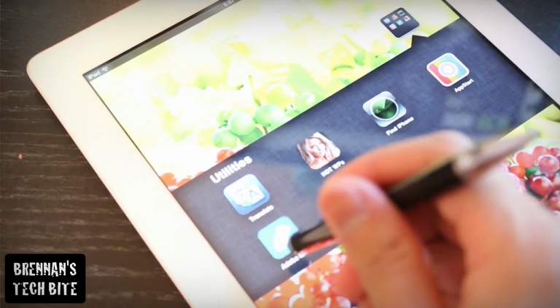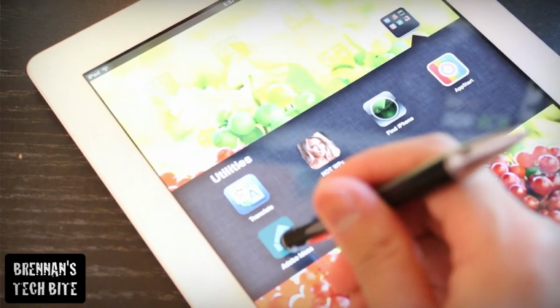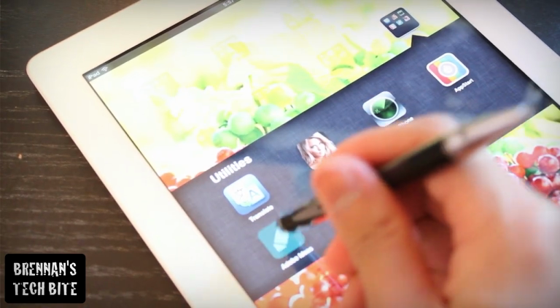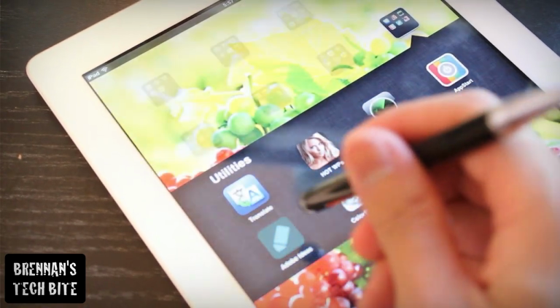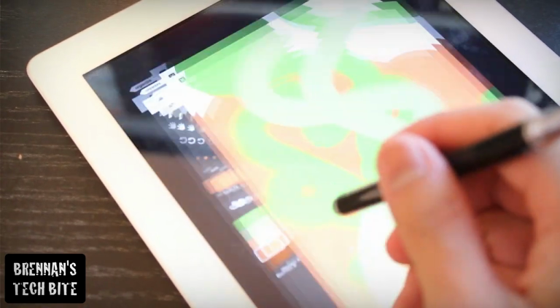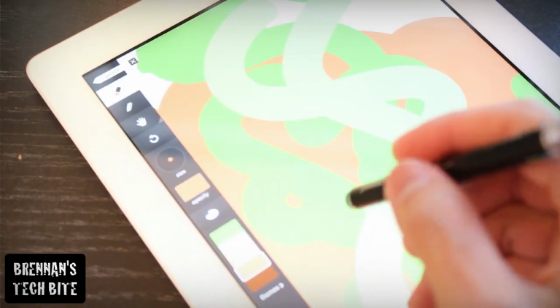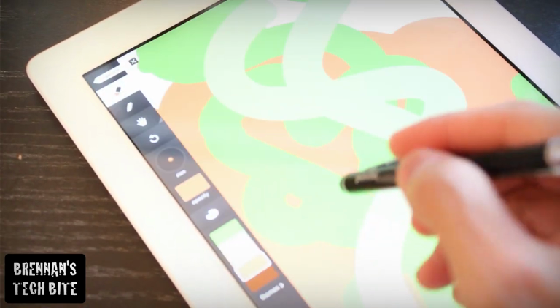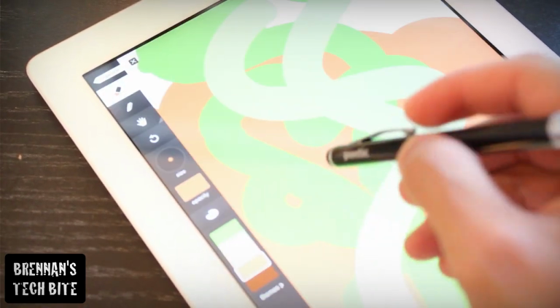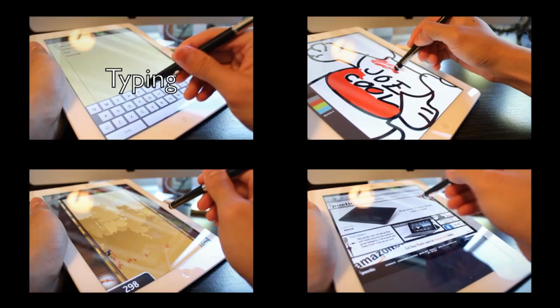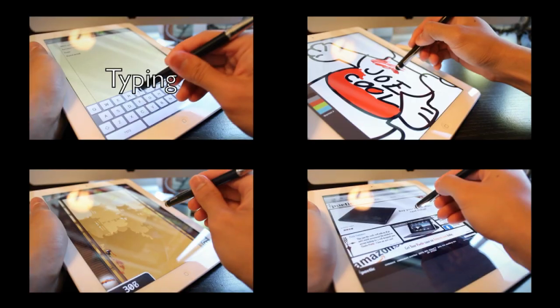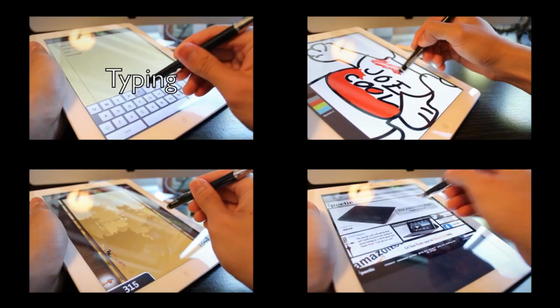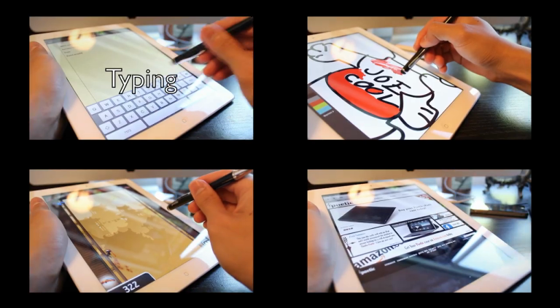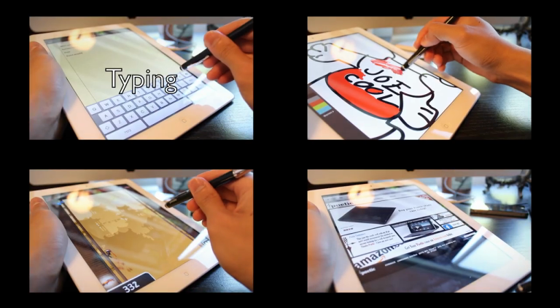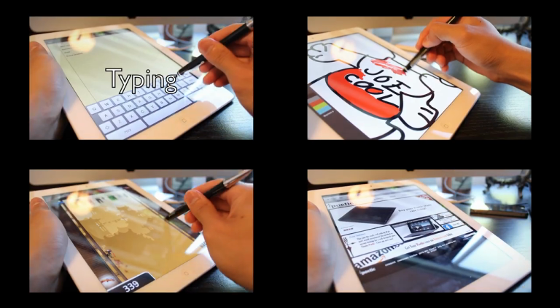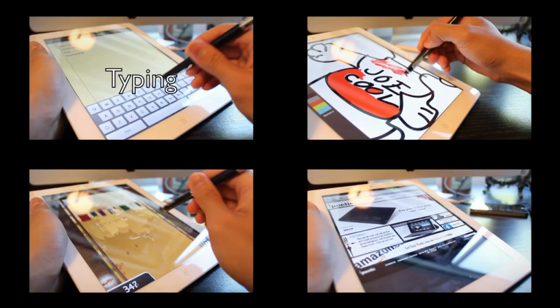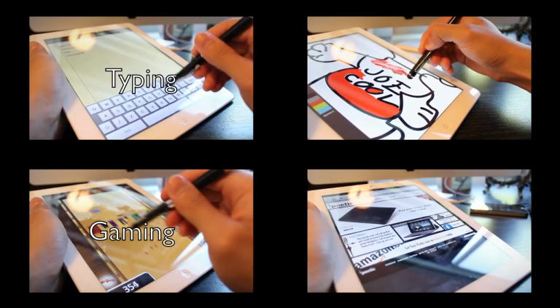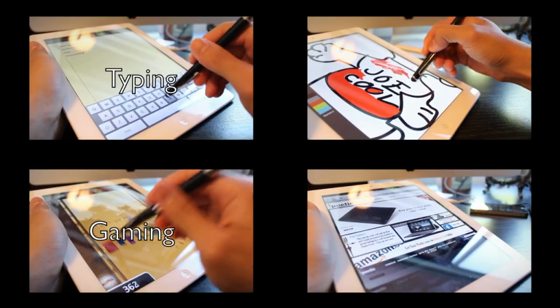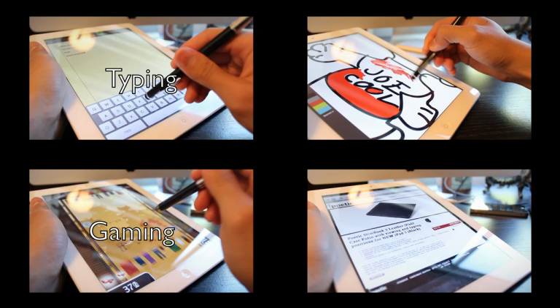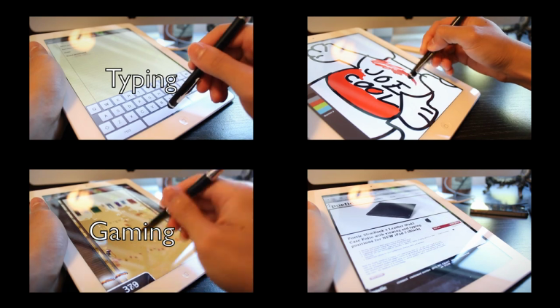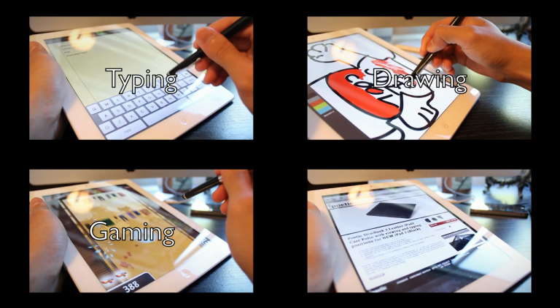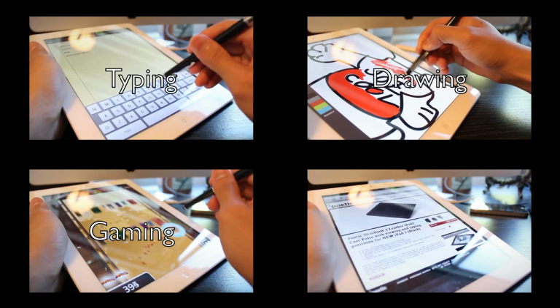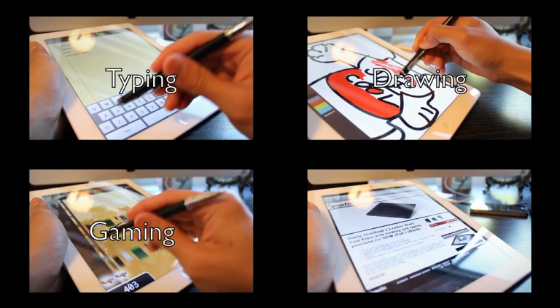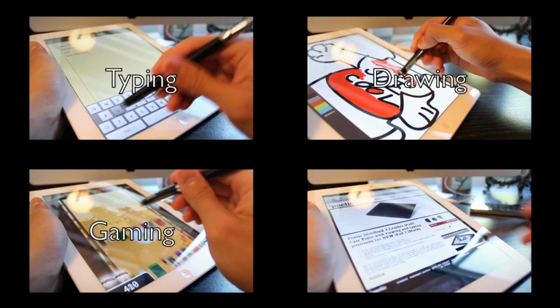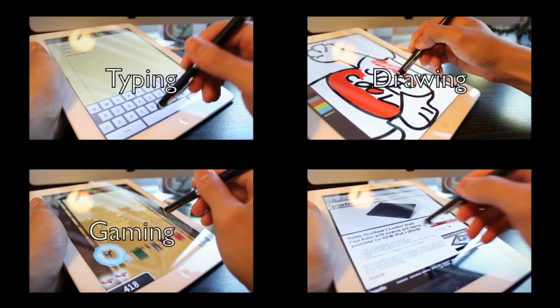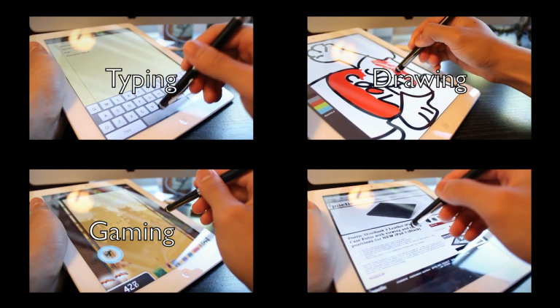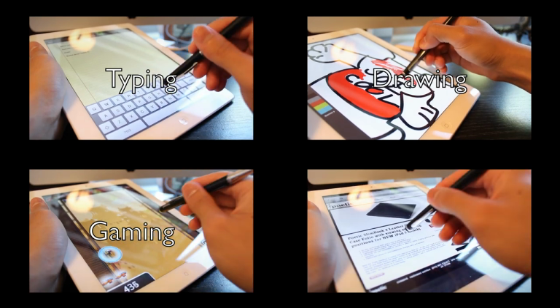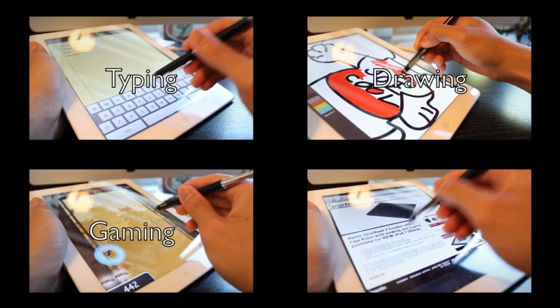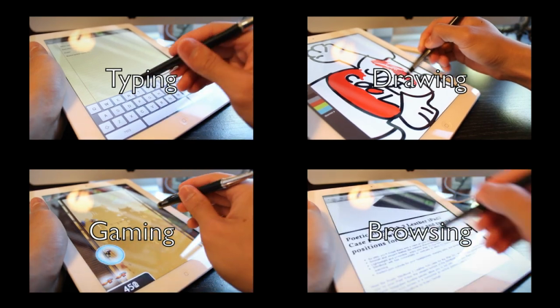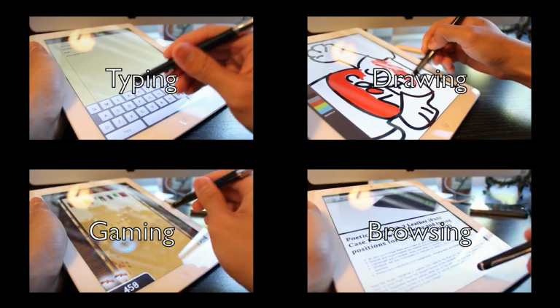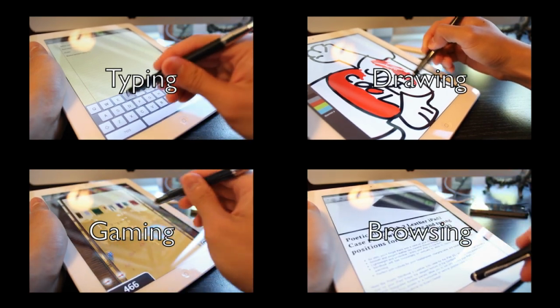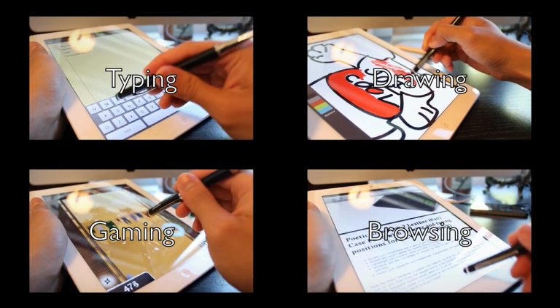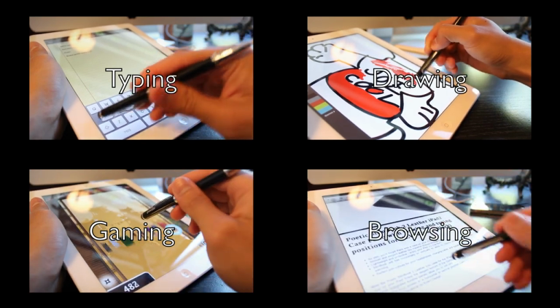It's very responsive and accurate and it's great for typing, playing games, drawing, writing, or even just browsing through your iPad.